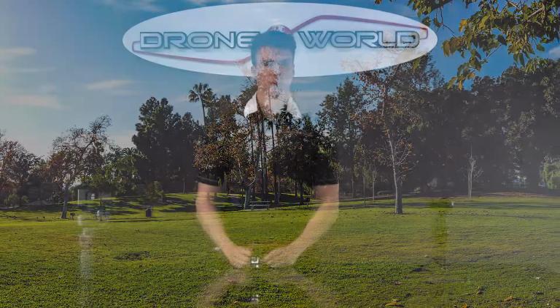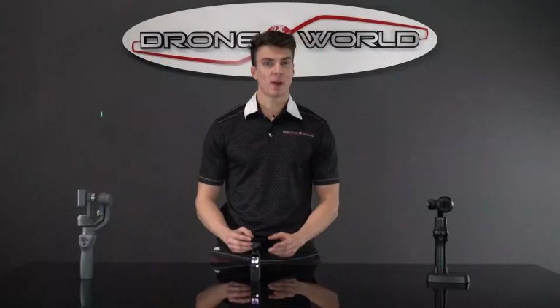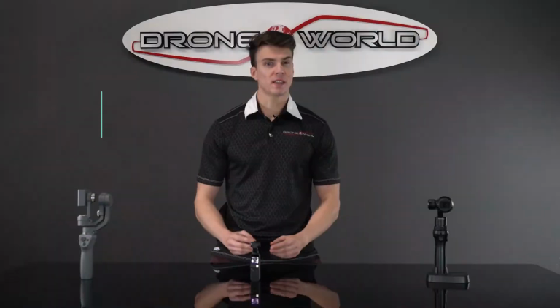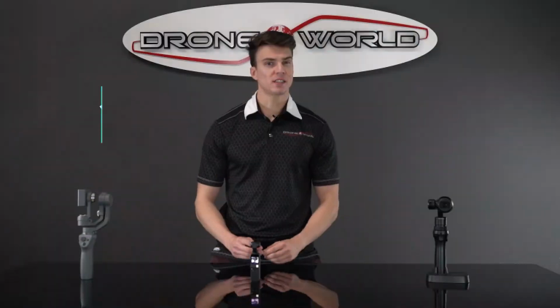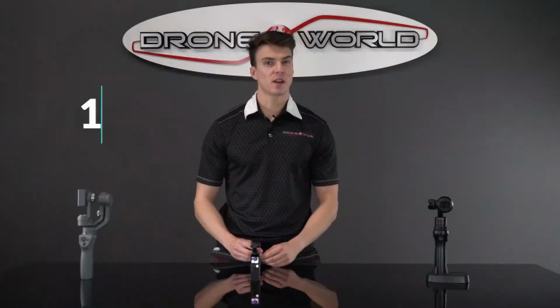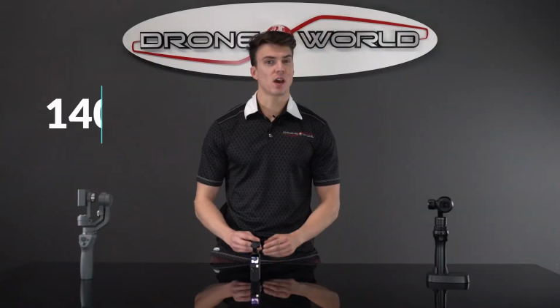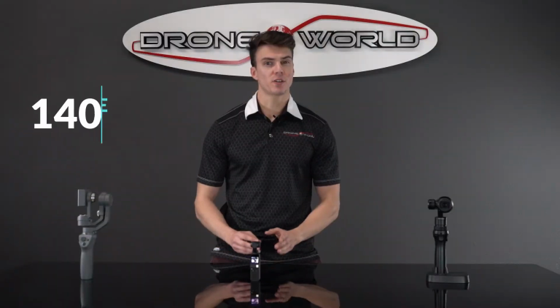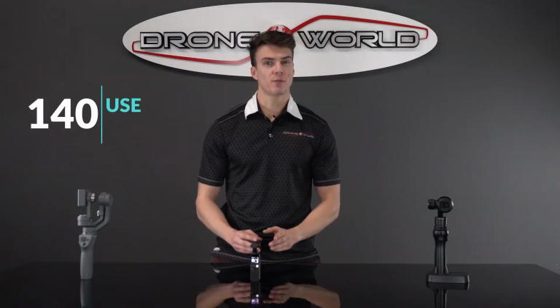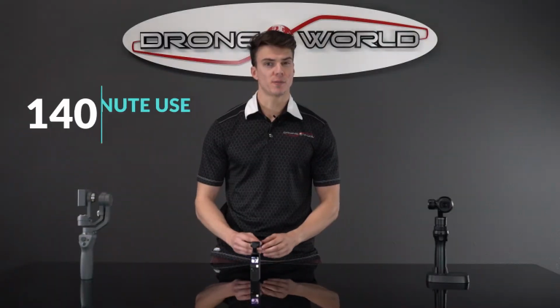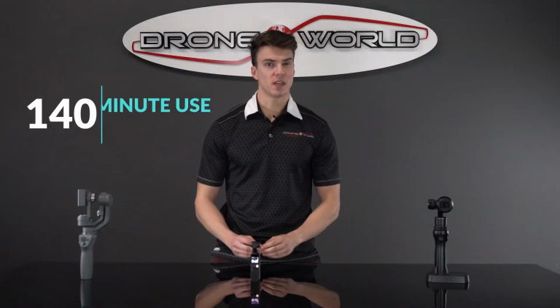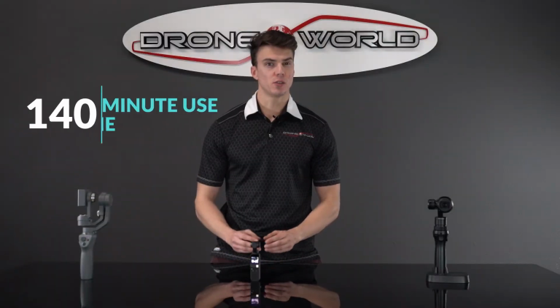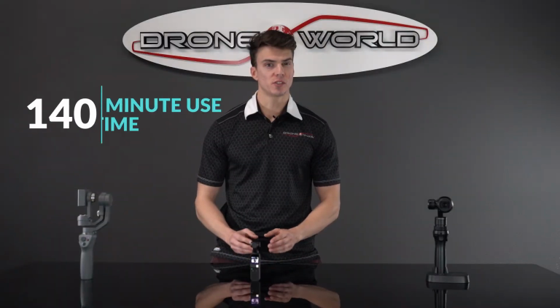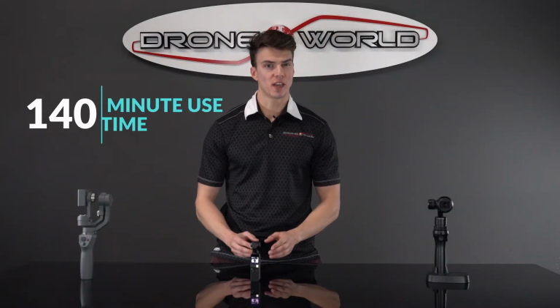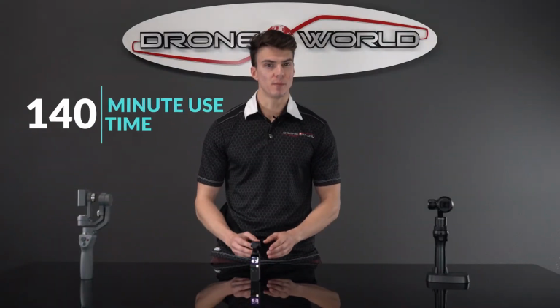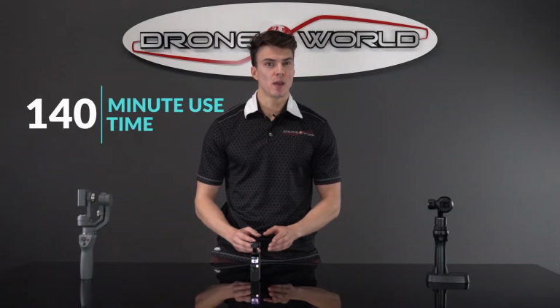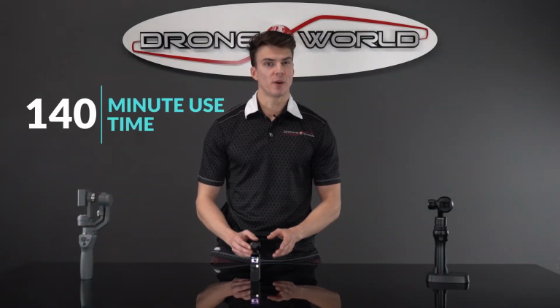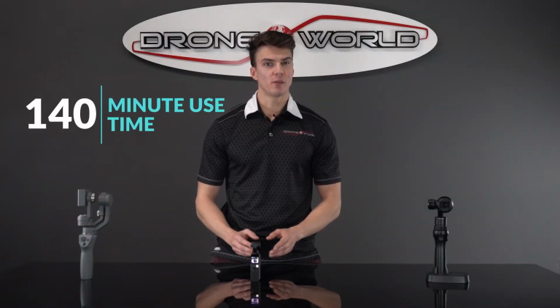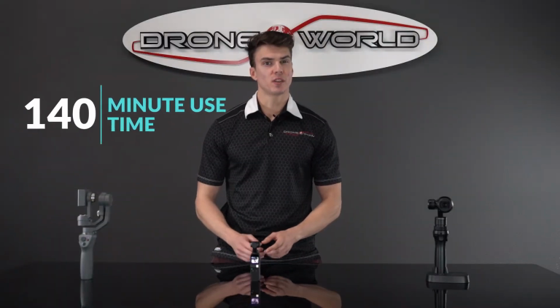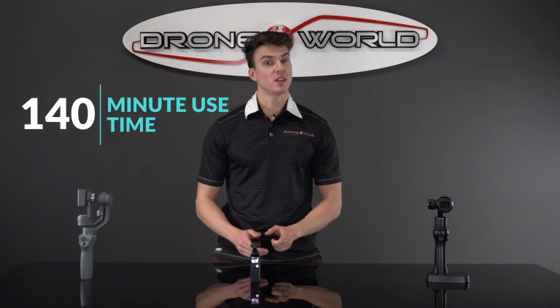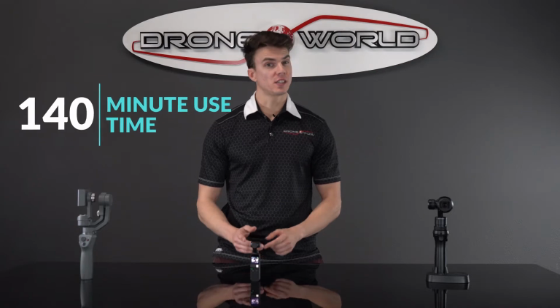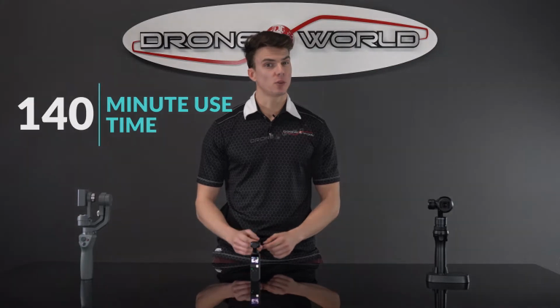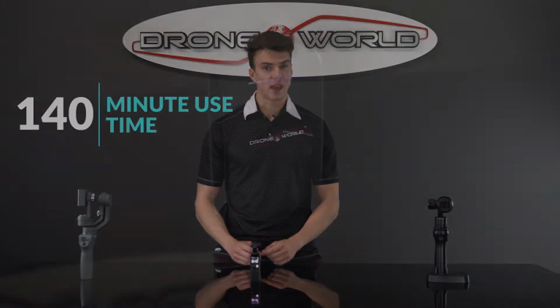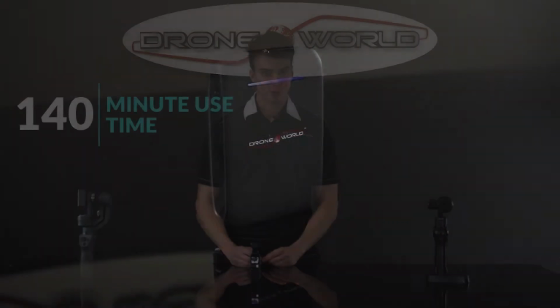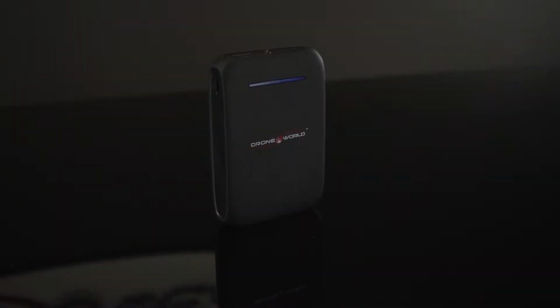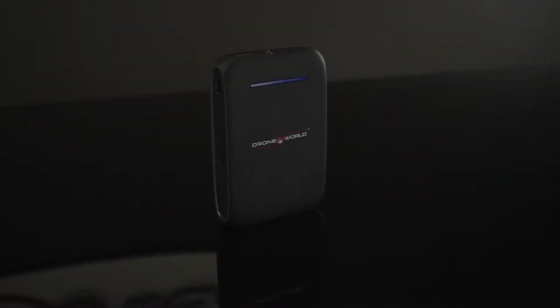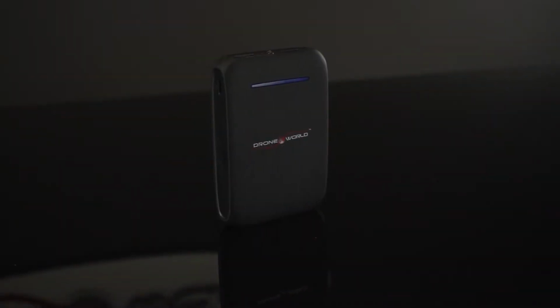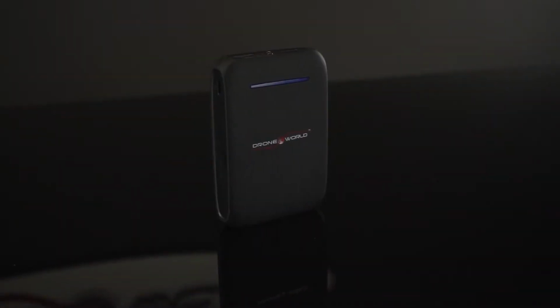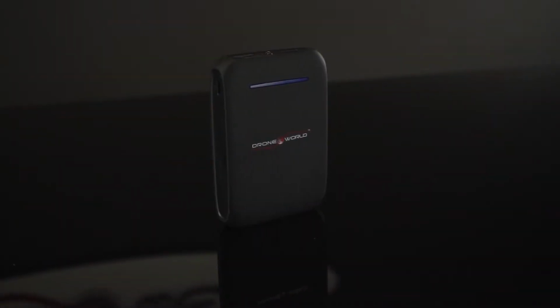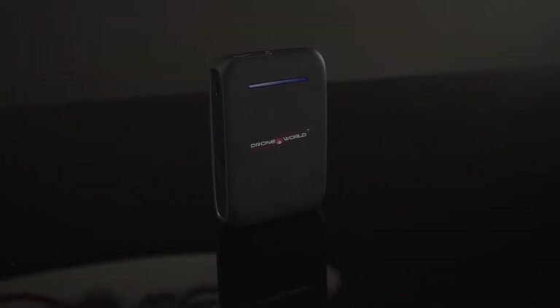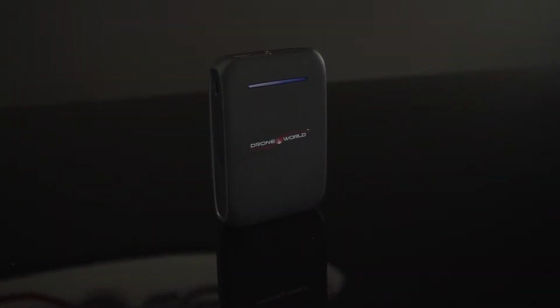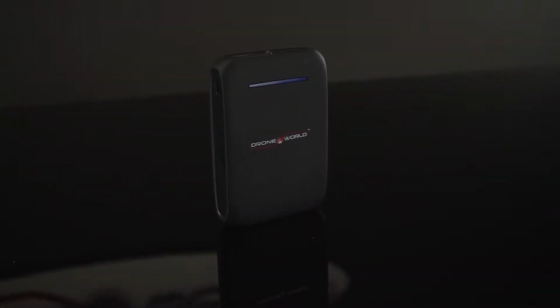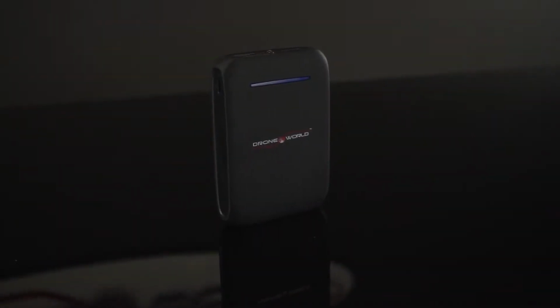The Pocket gets about a 140-minute use time, but with an additional battery bank, you can take that much further.